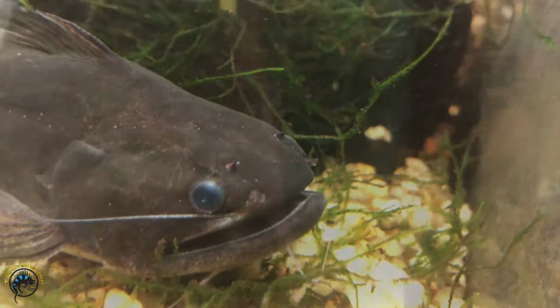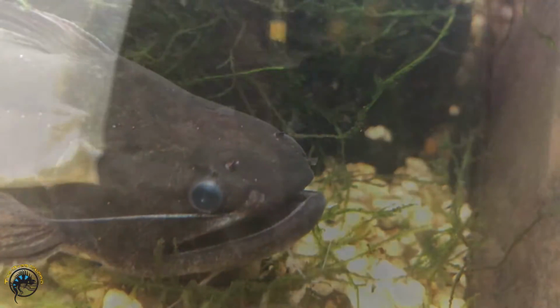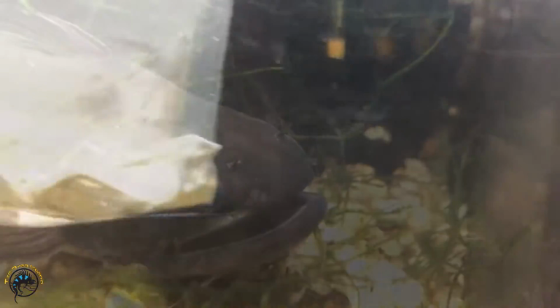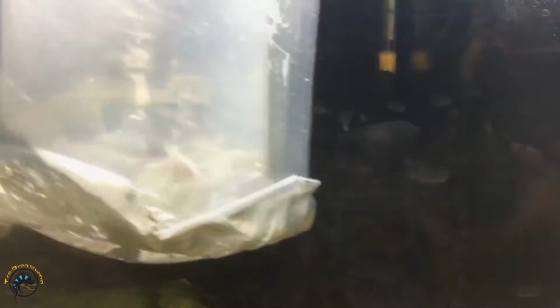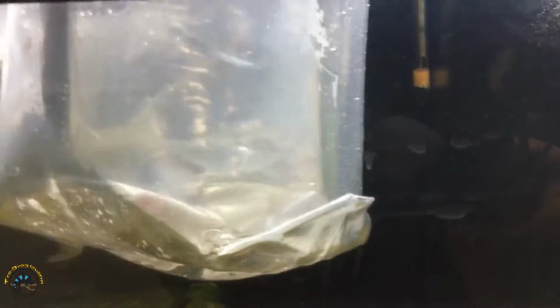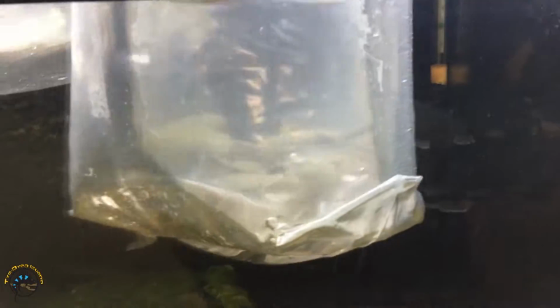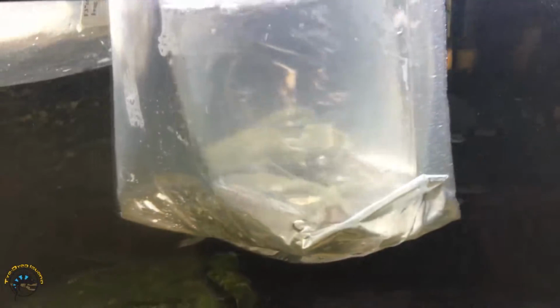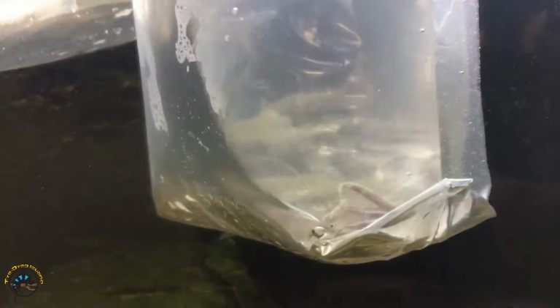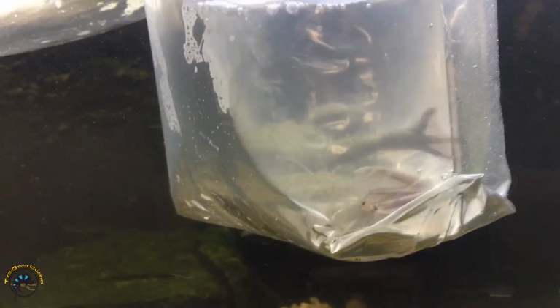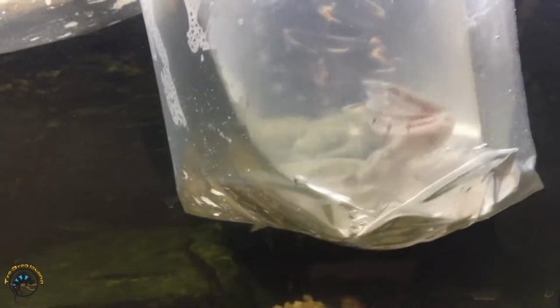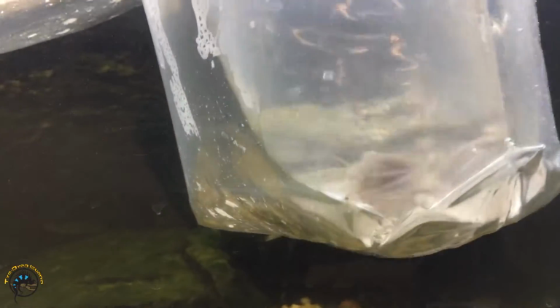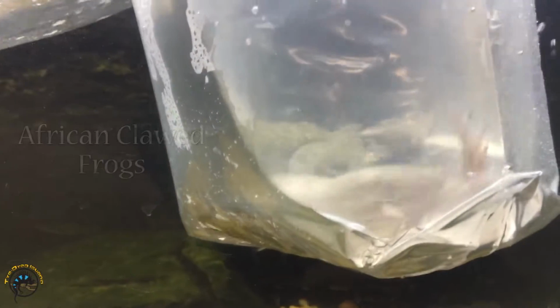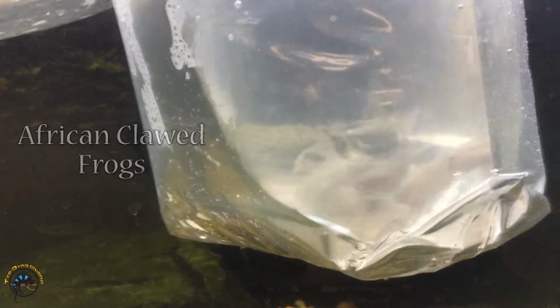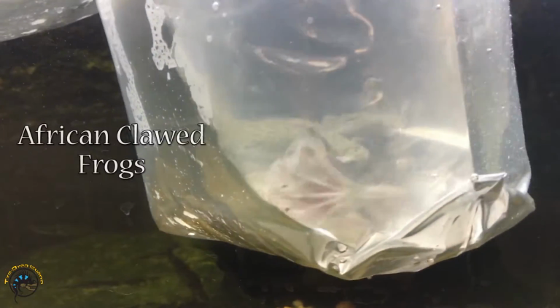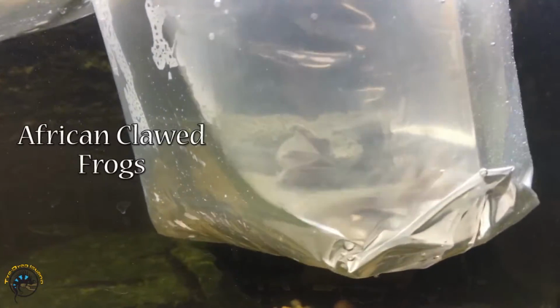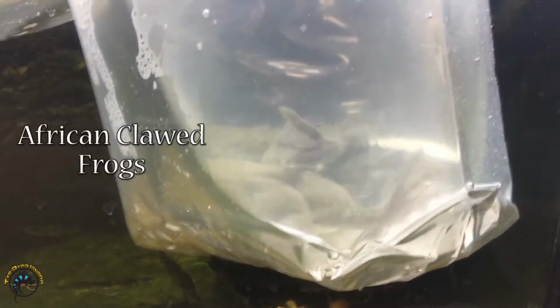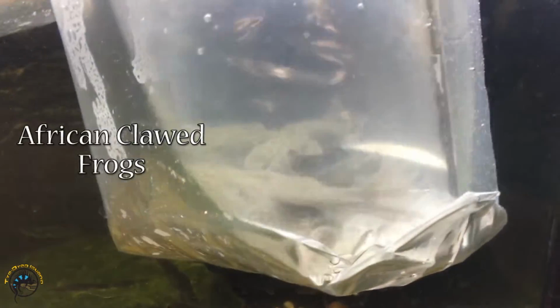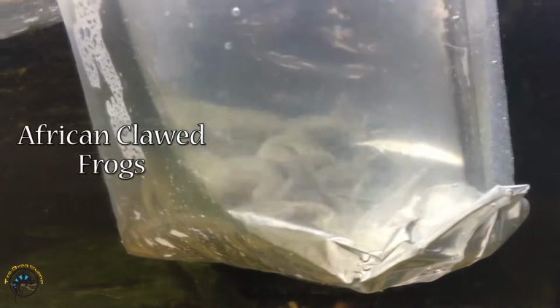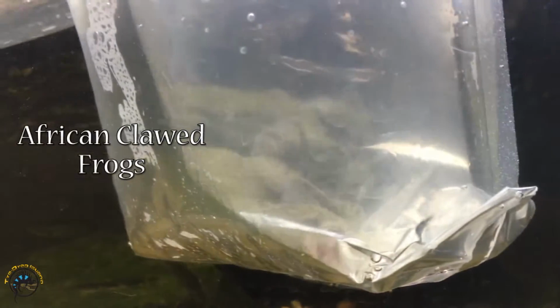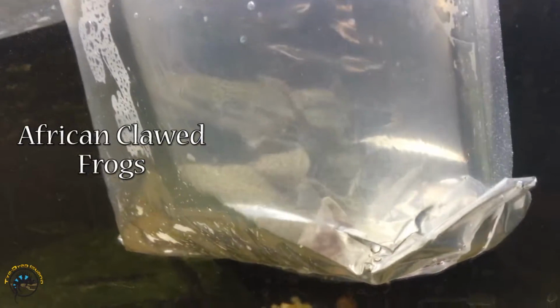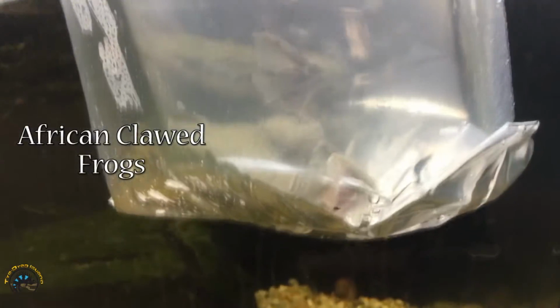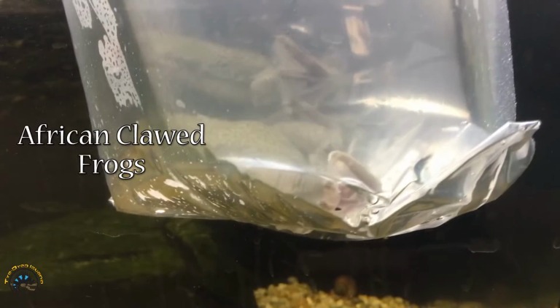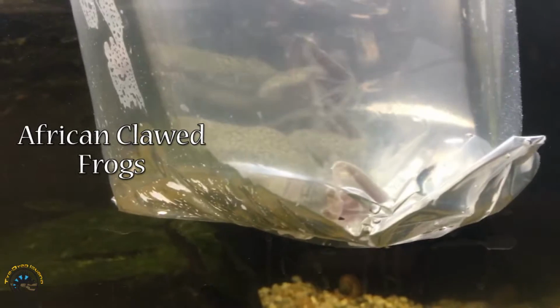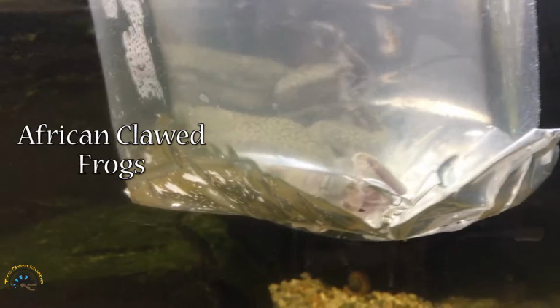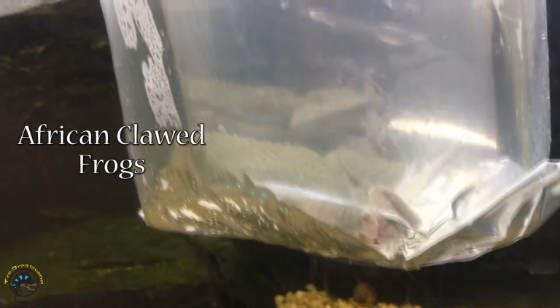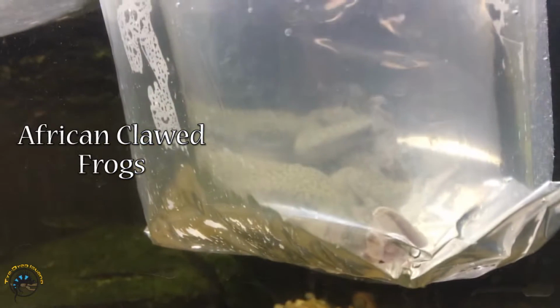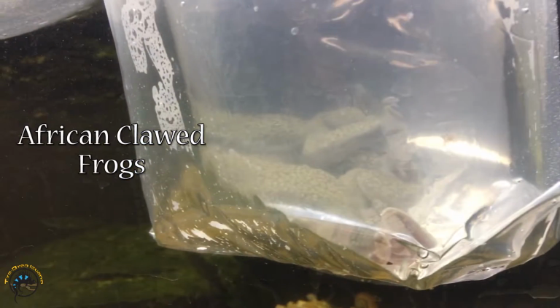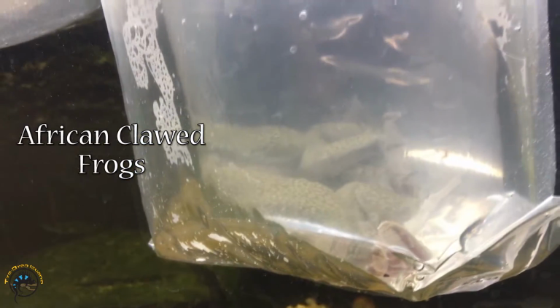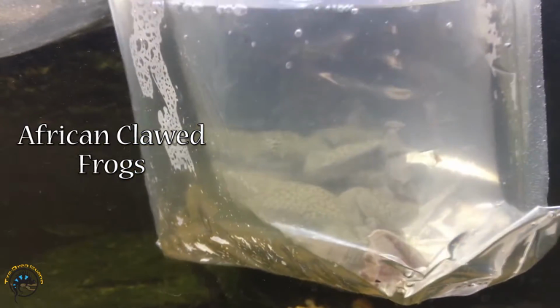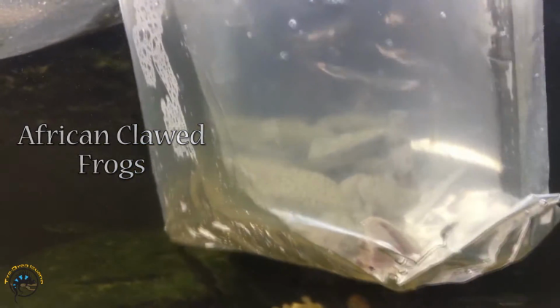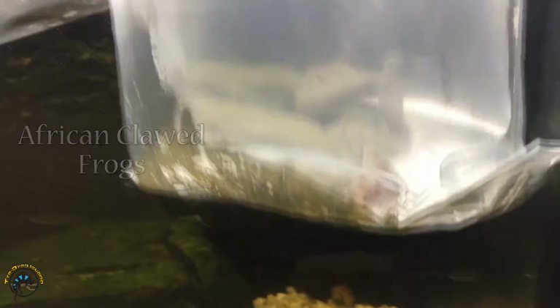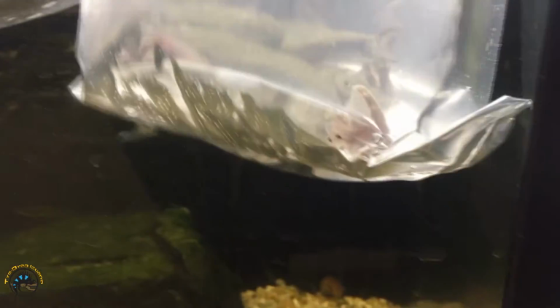We got some chunky African clawed frogs. Oh my goodness, they're huge.